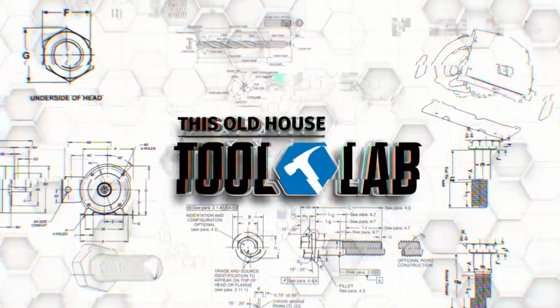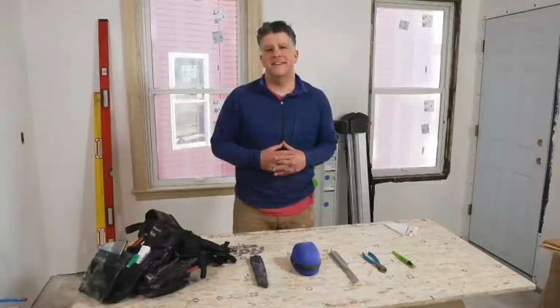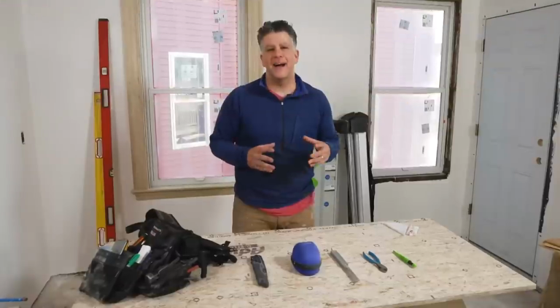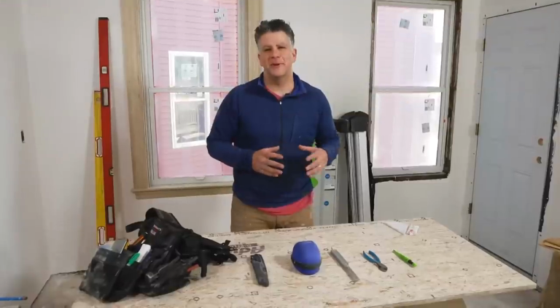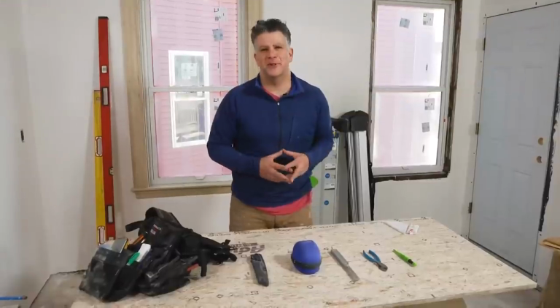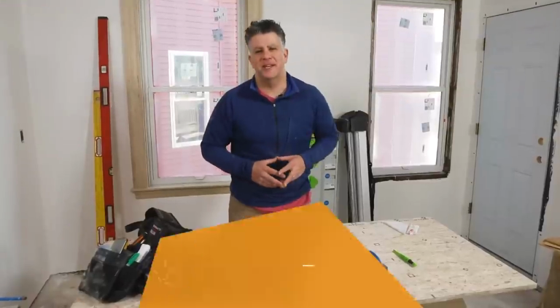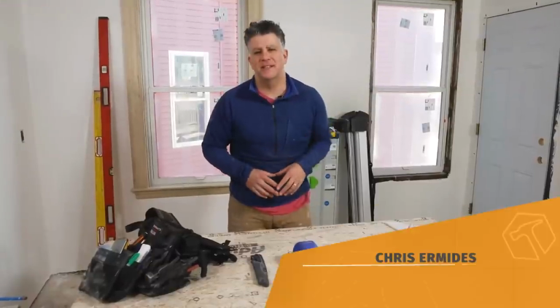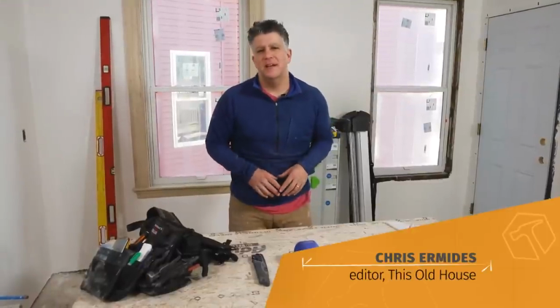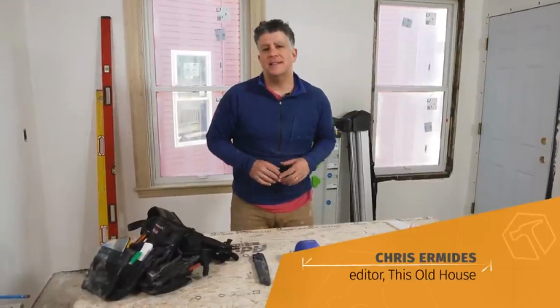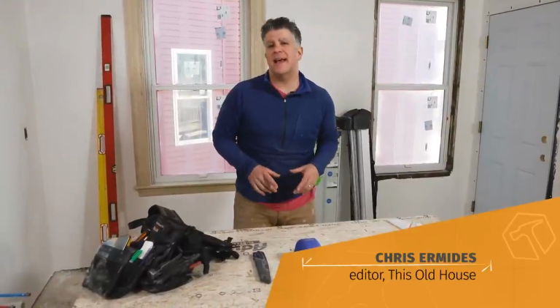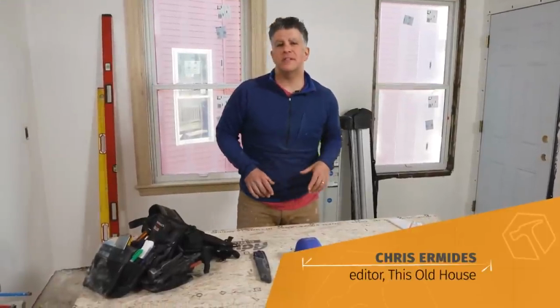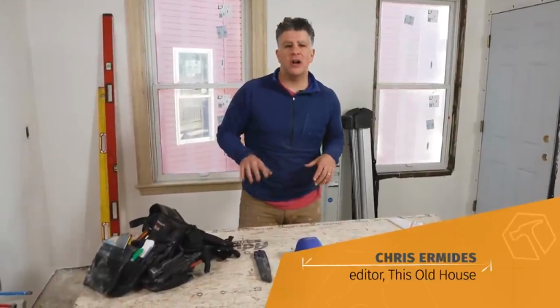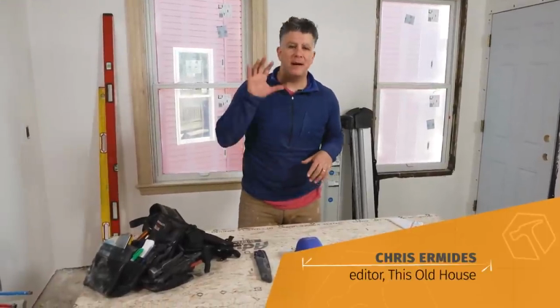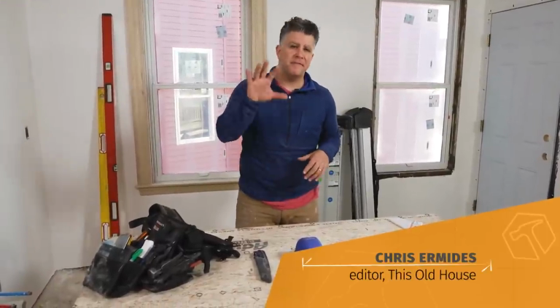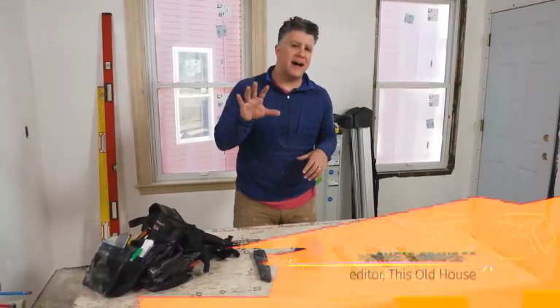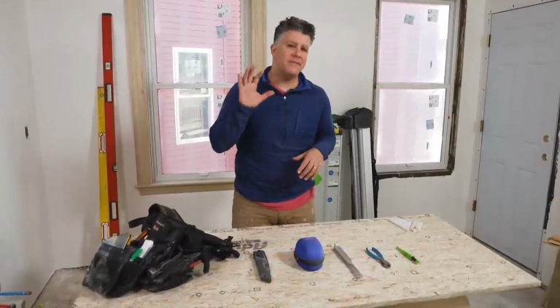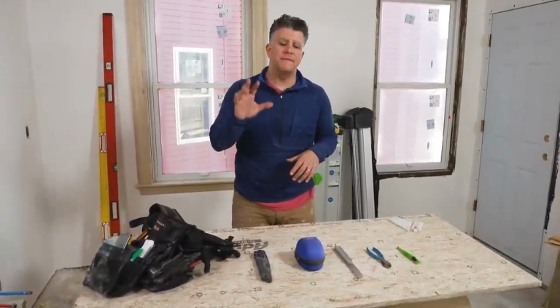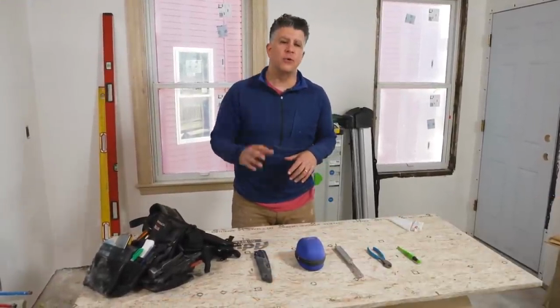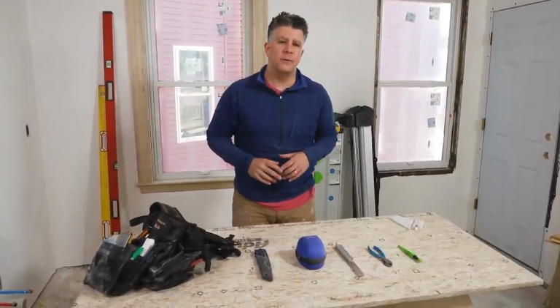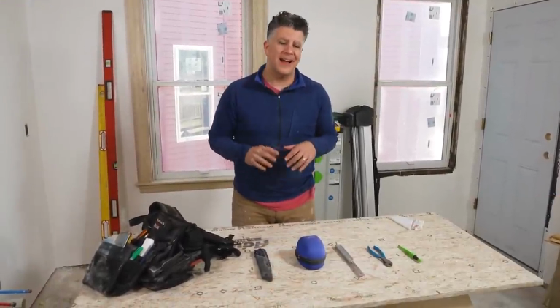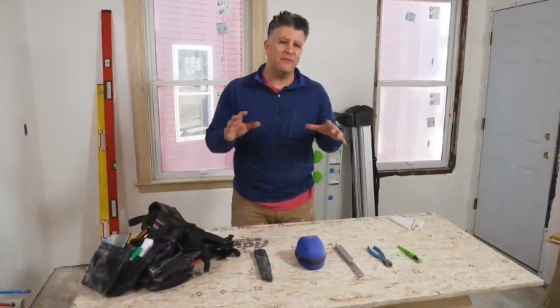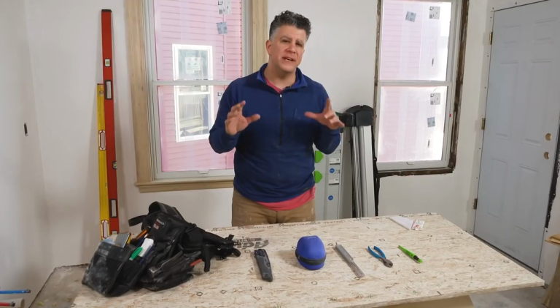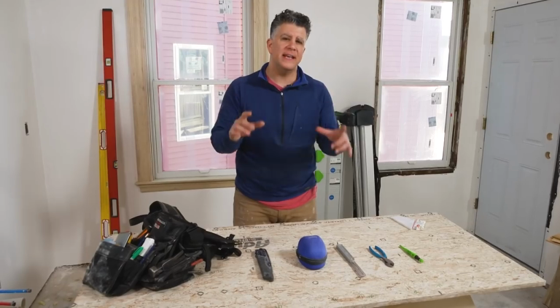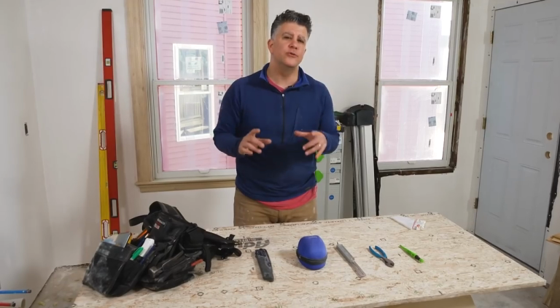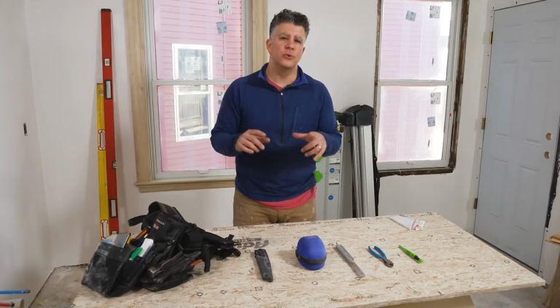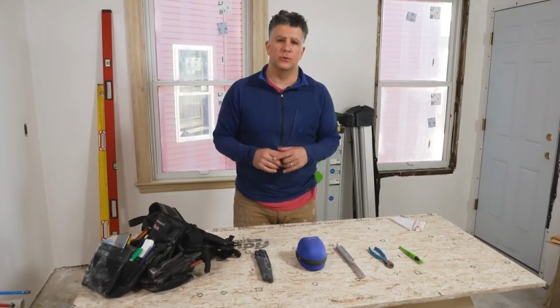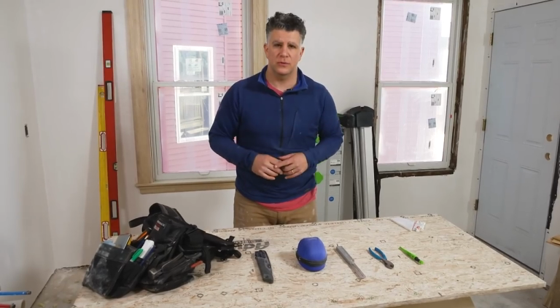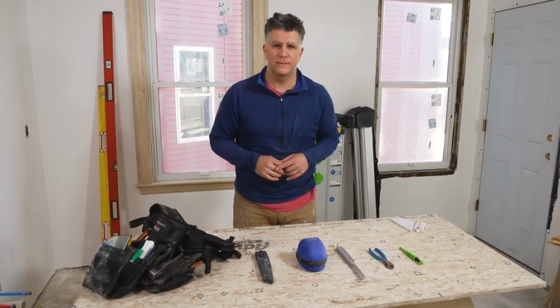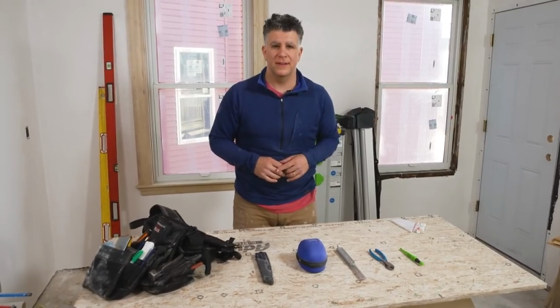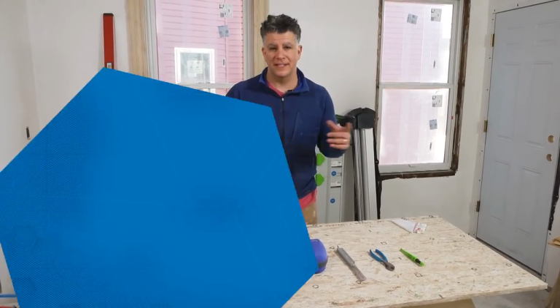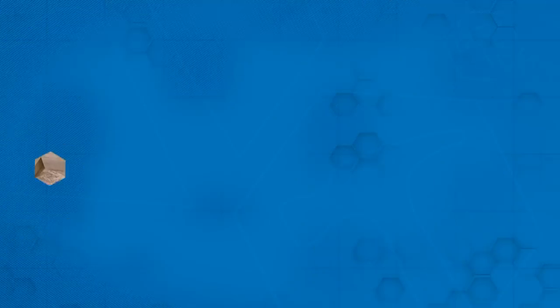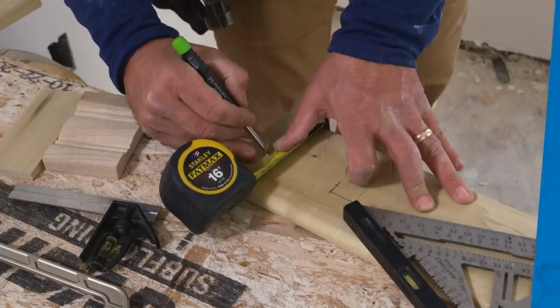Hi, I'm Chris Ermides. Today I want to talk about five affordable everyday use tools. Let's get started.